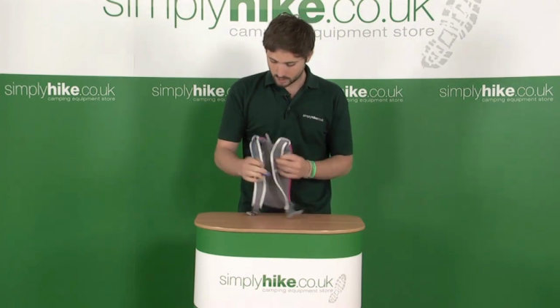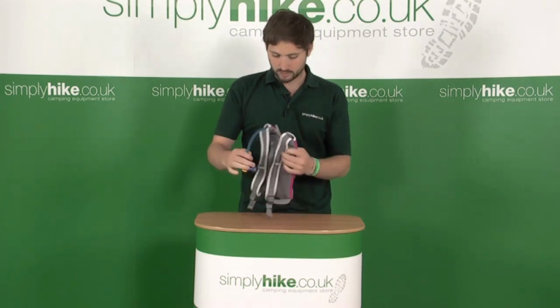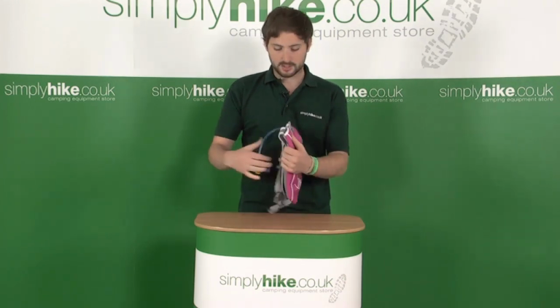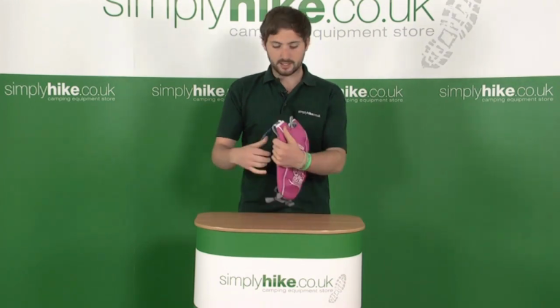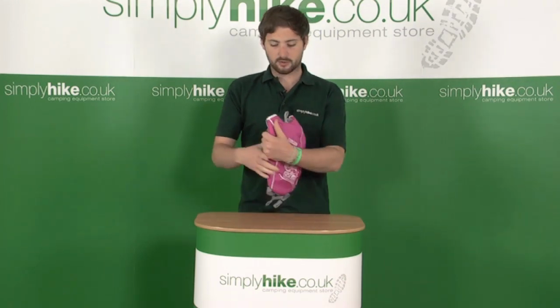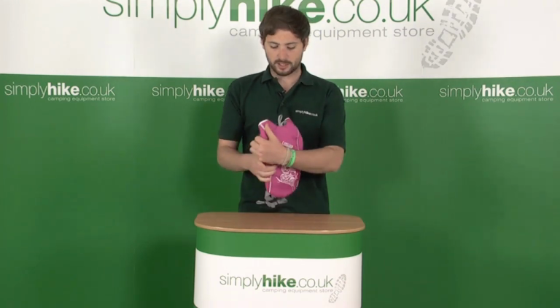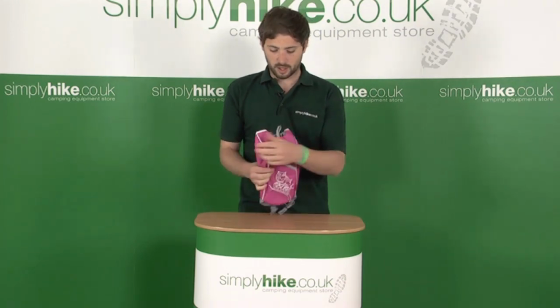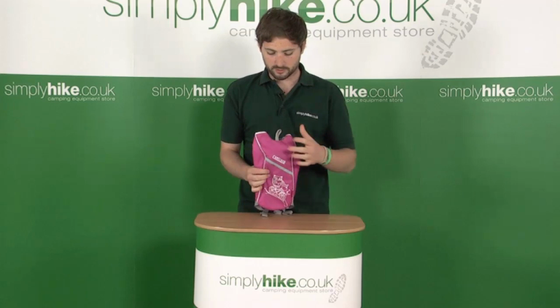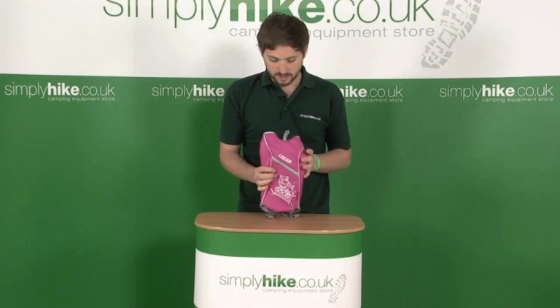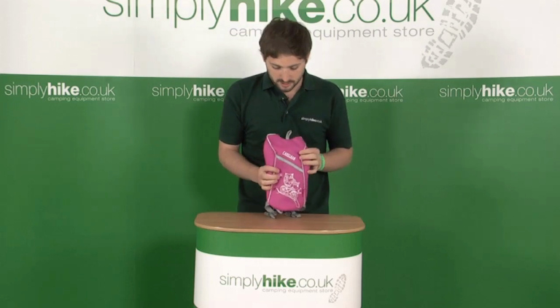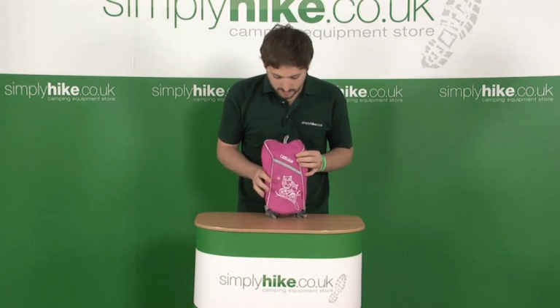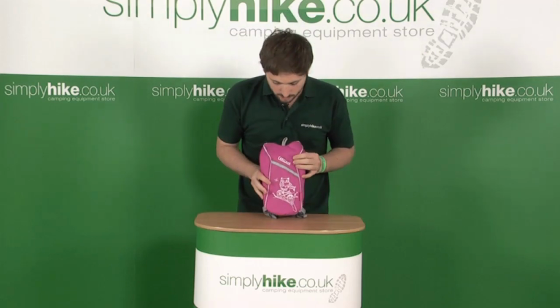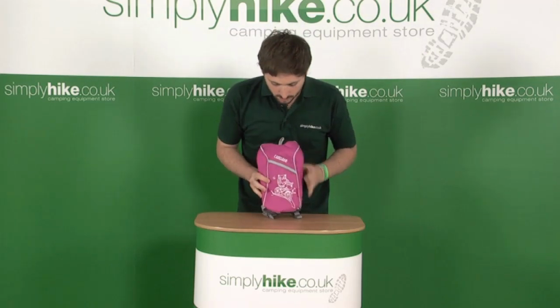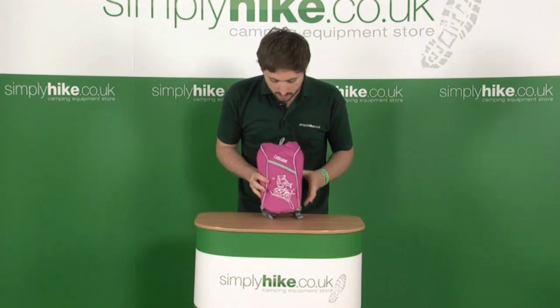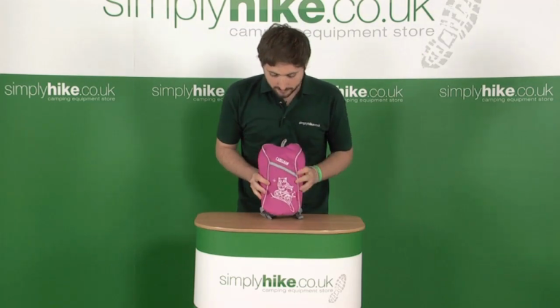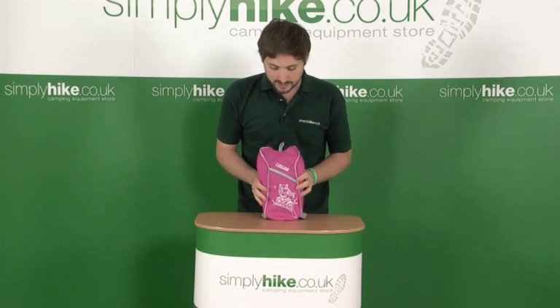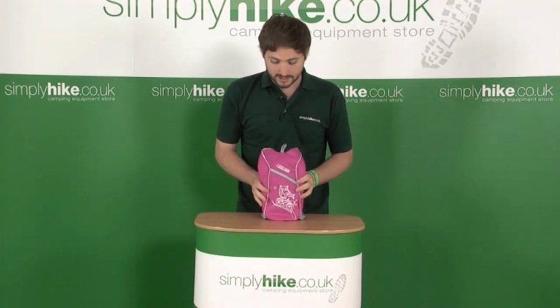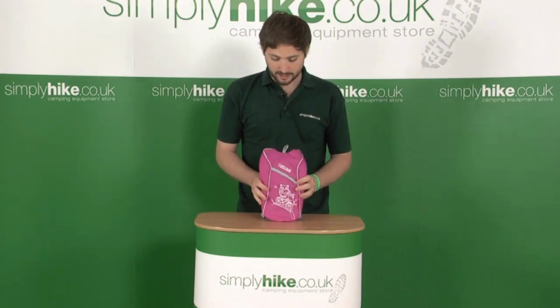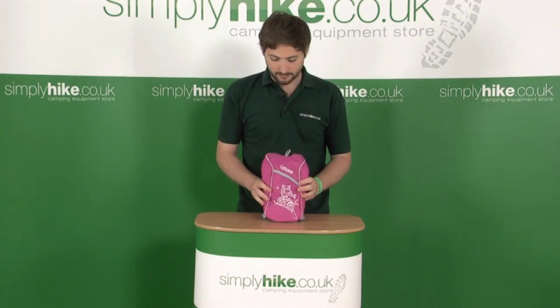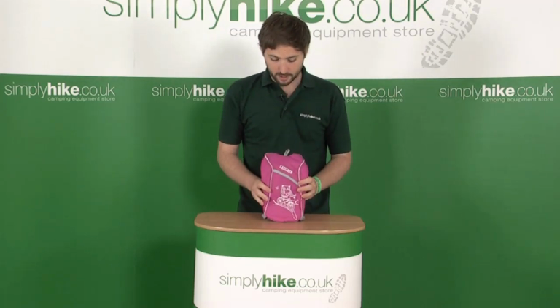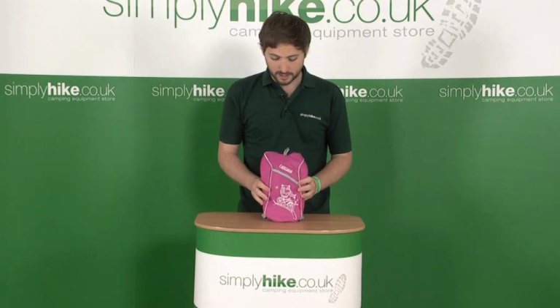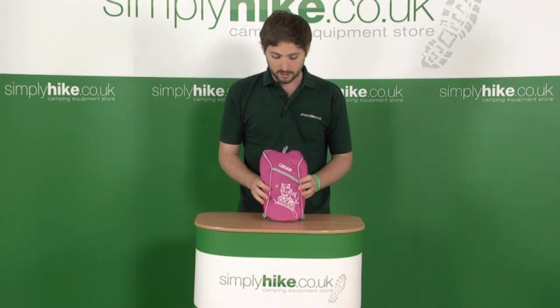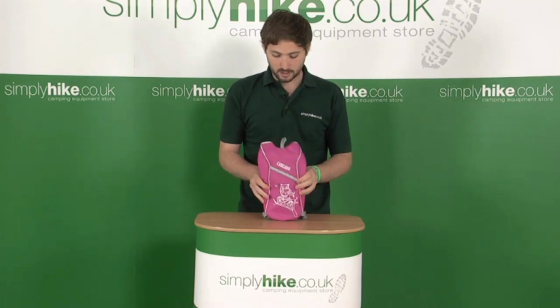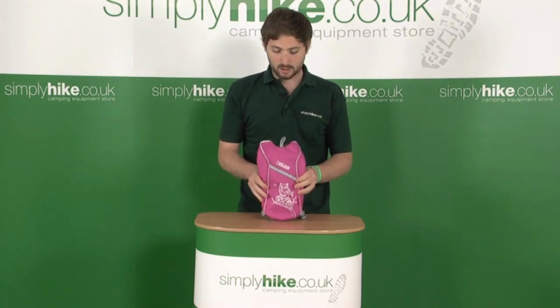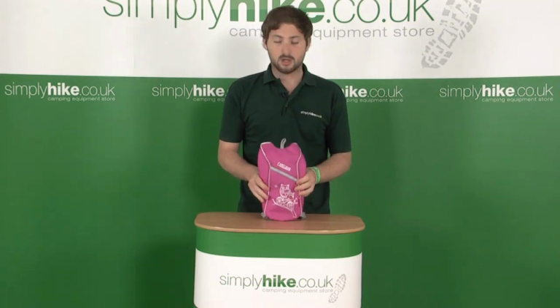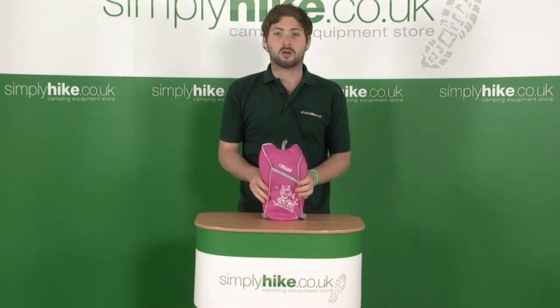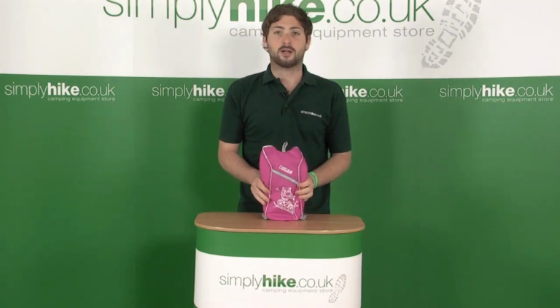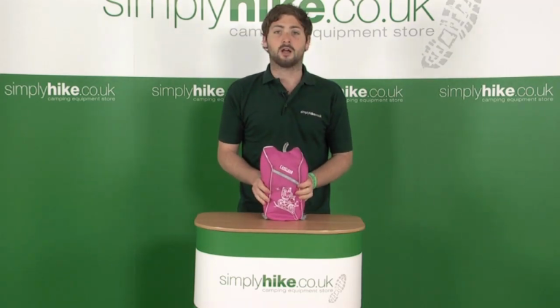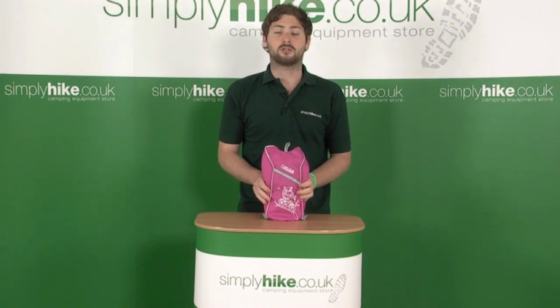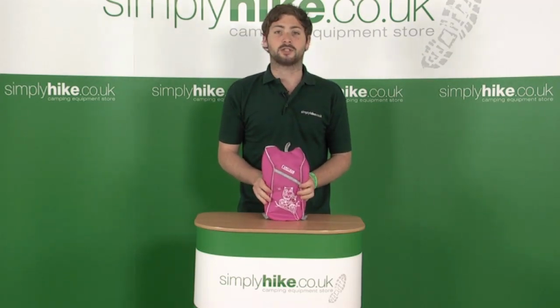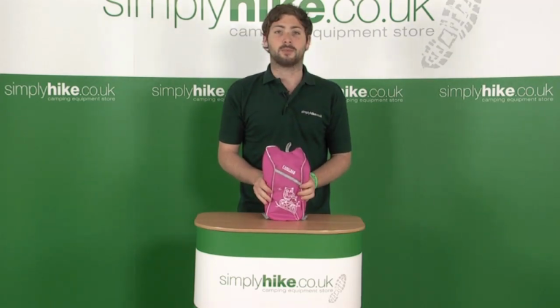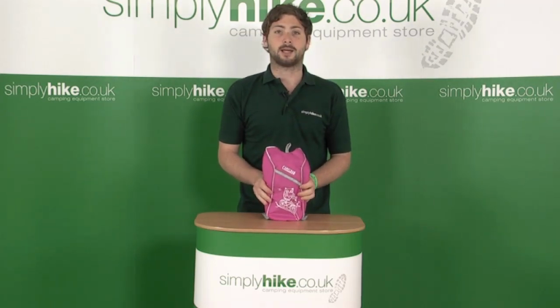So you can see, great little hydration system, fantastic value for money — a great little hydration pack.